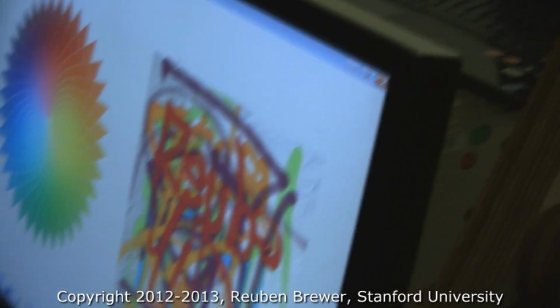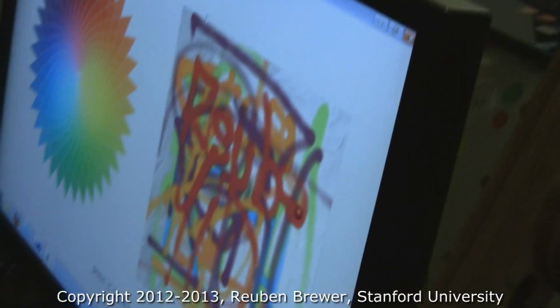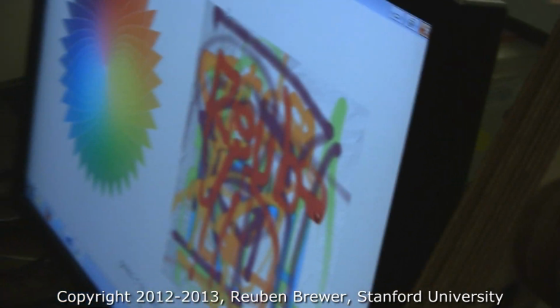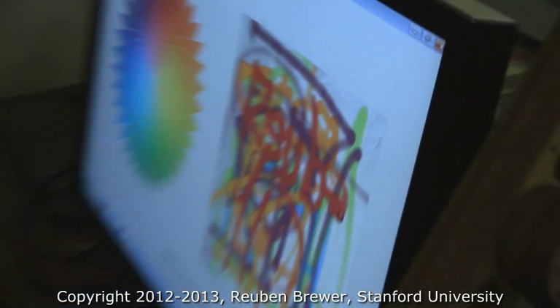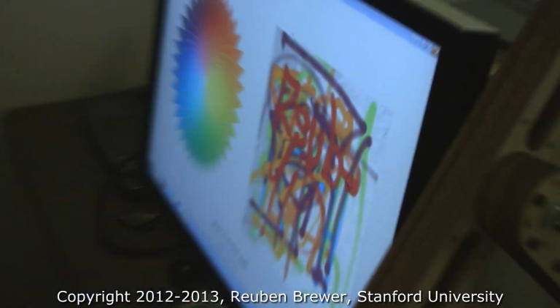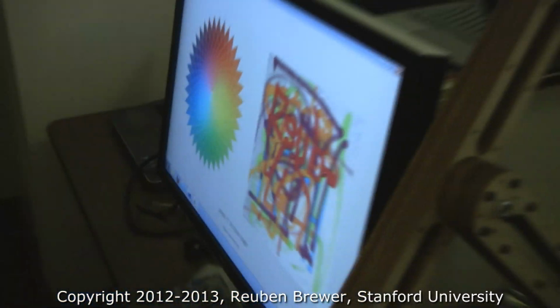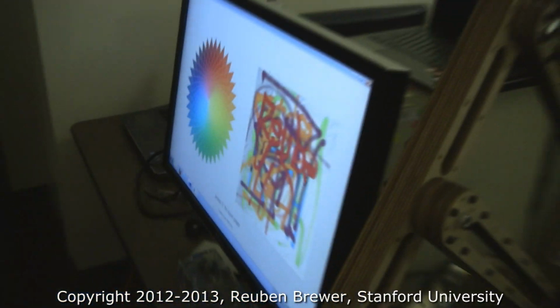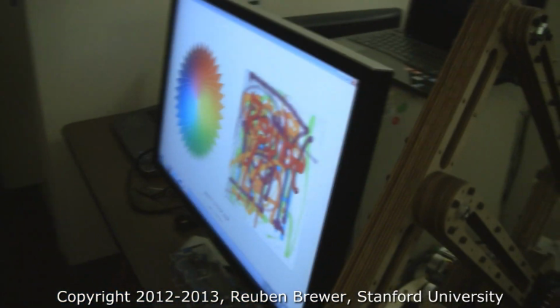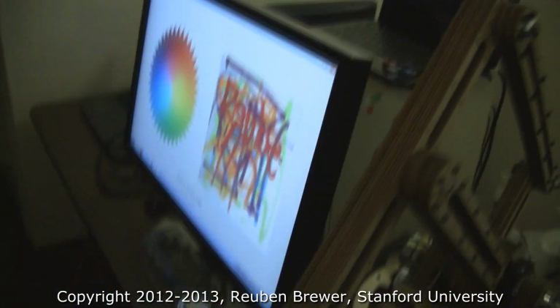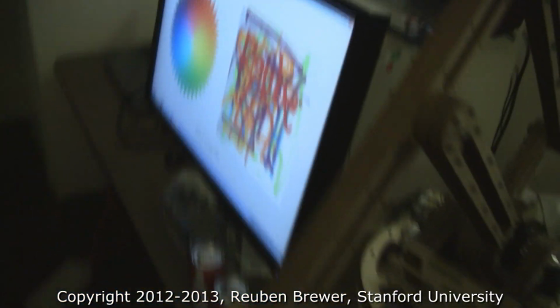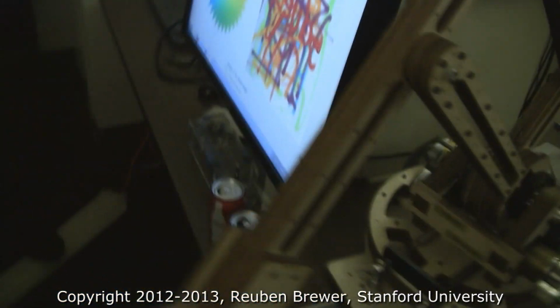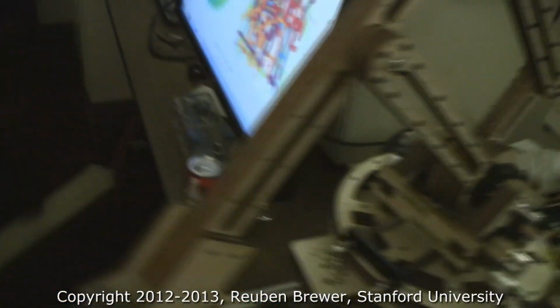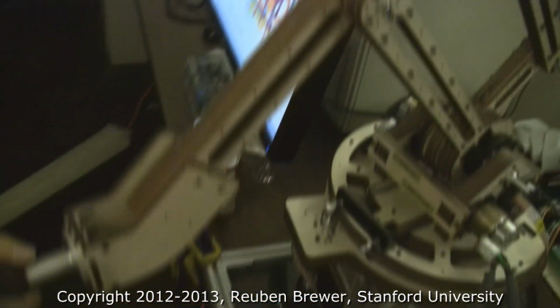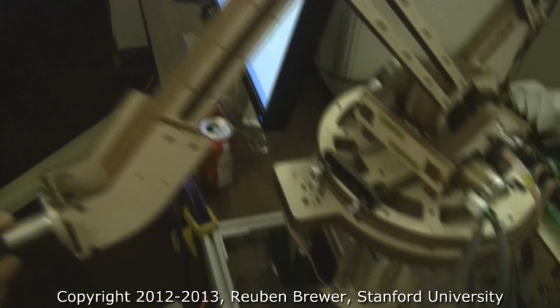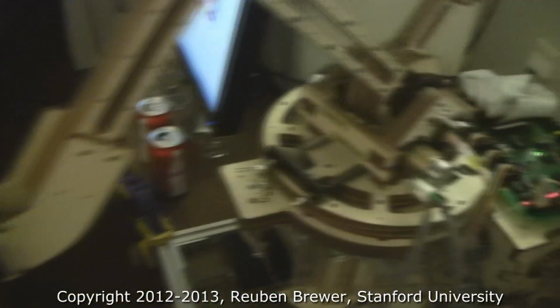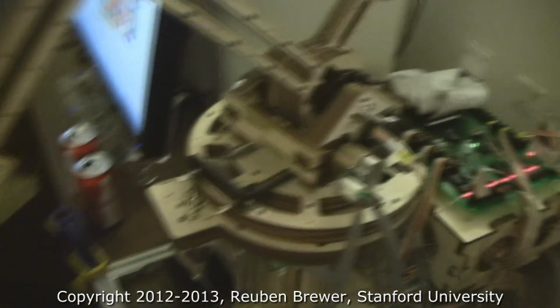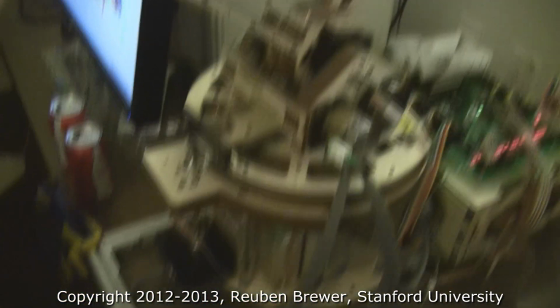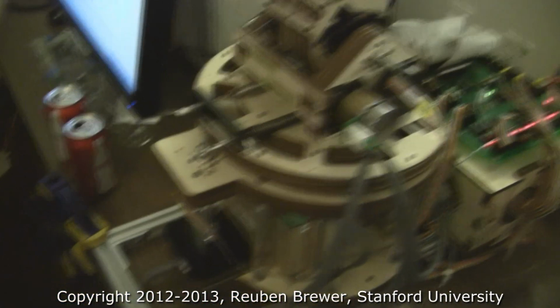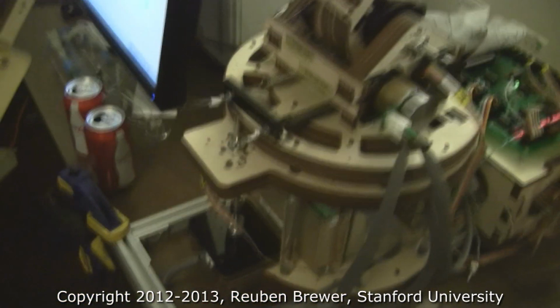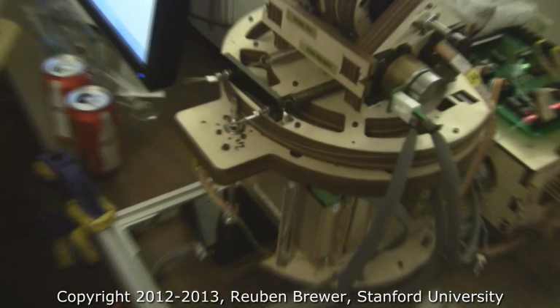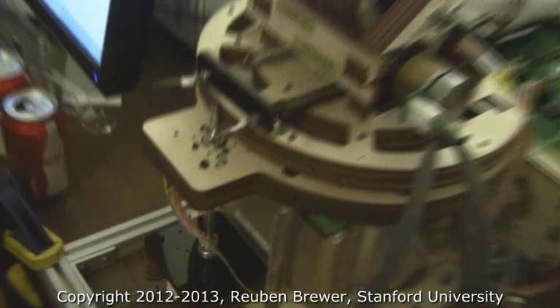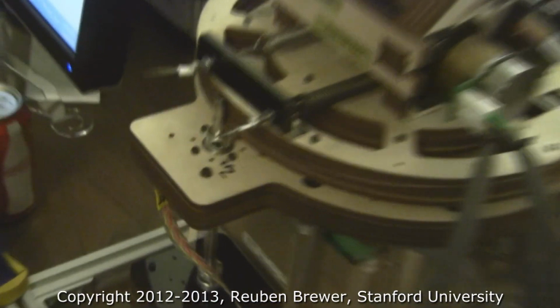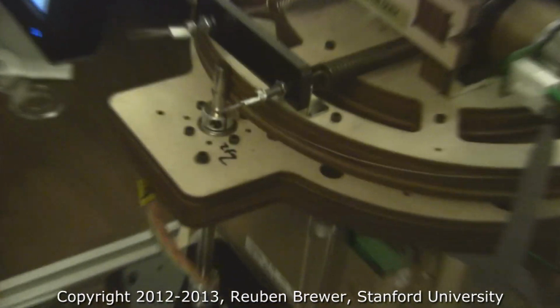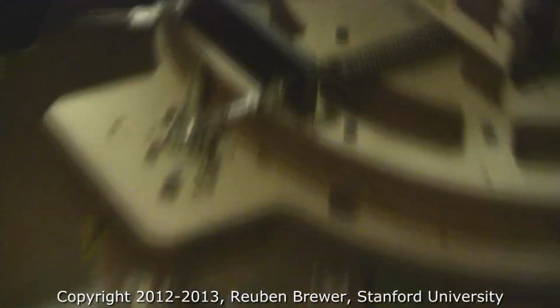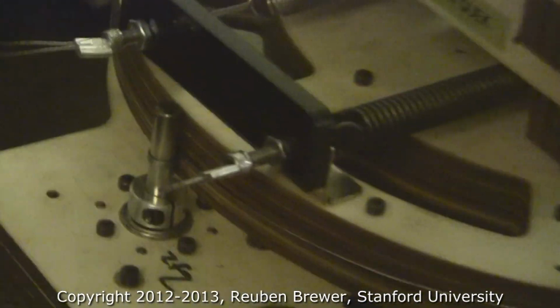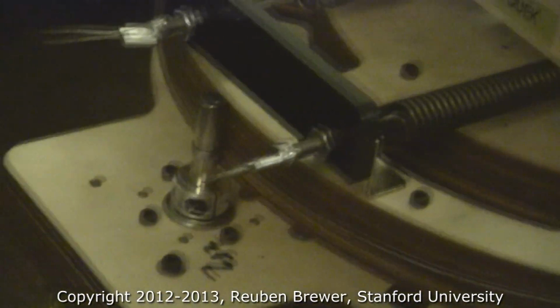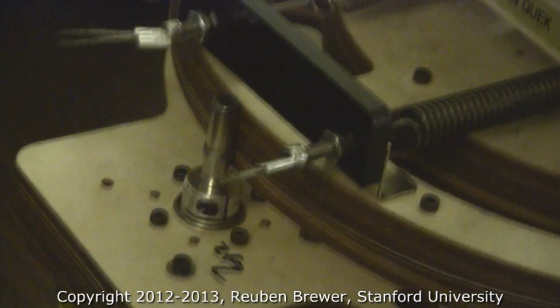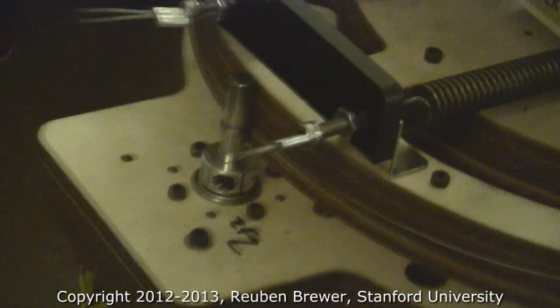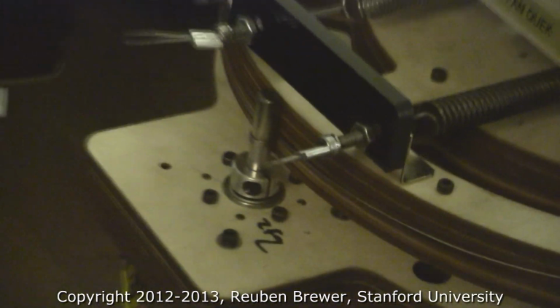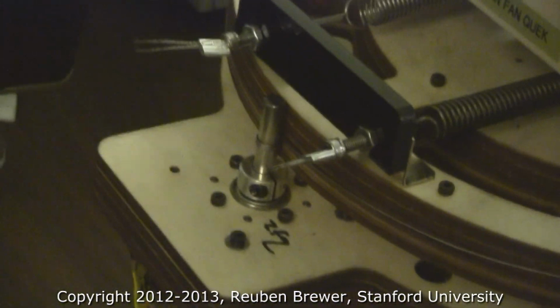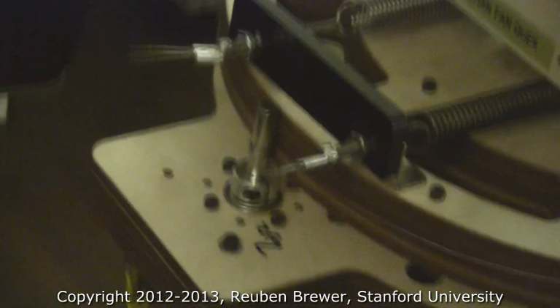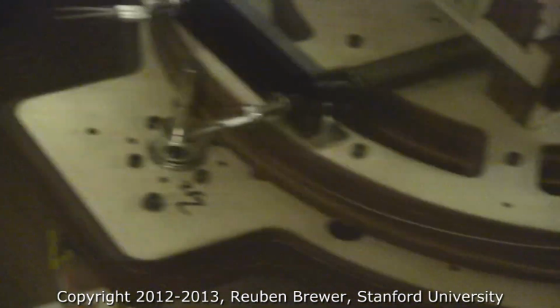Mike is graffiti-ing that he was here. They're using three cable transmissions. Extremely smooth.